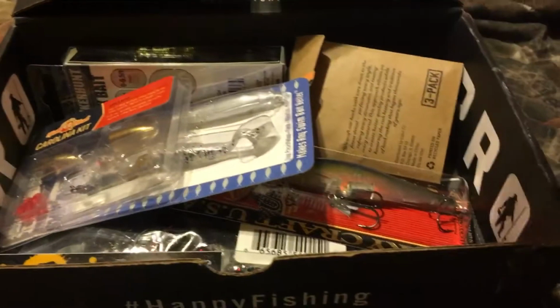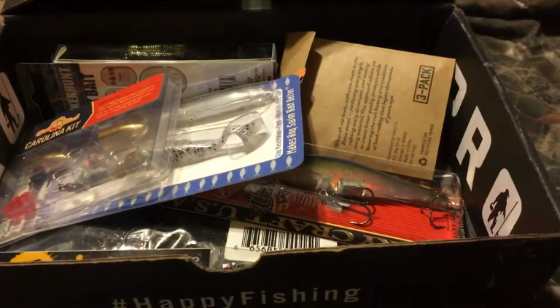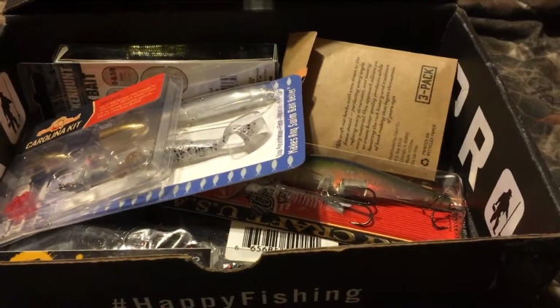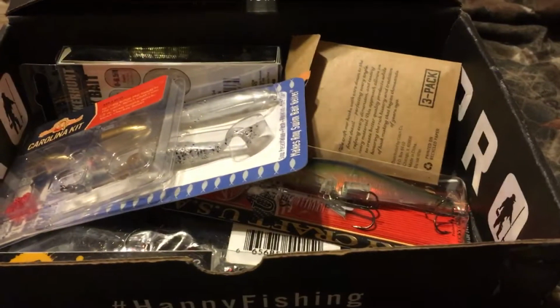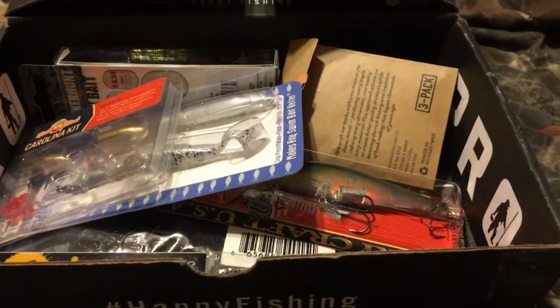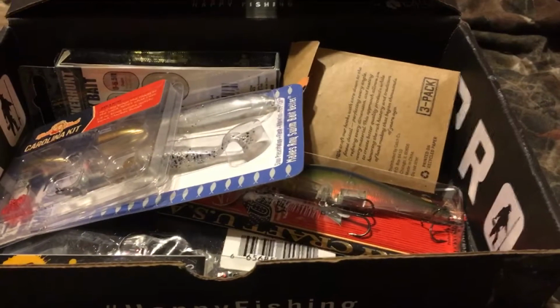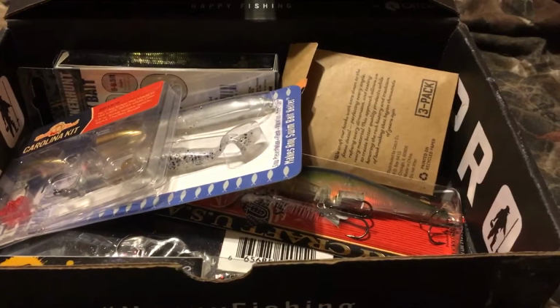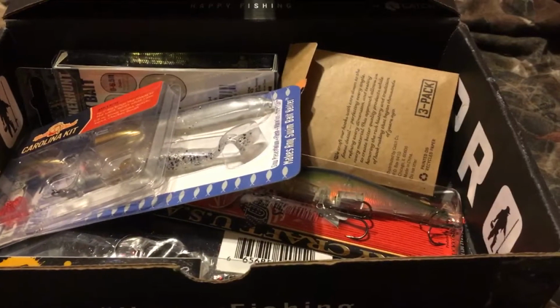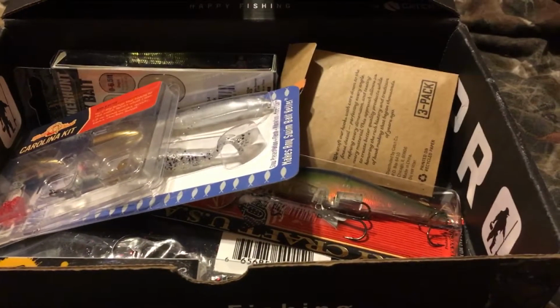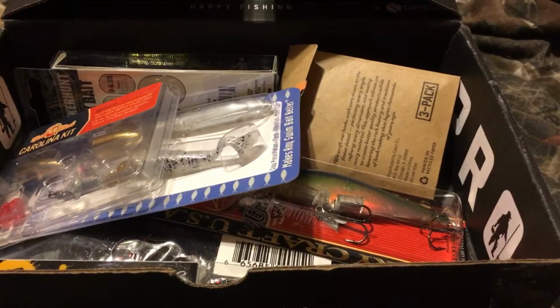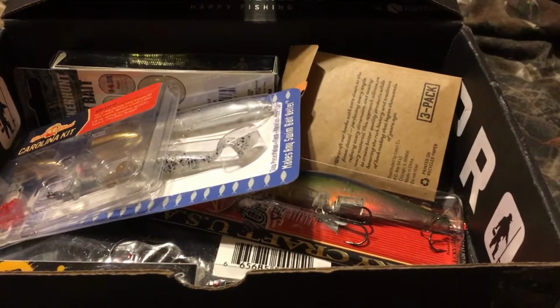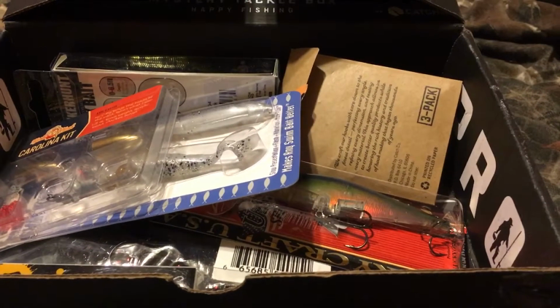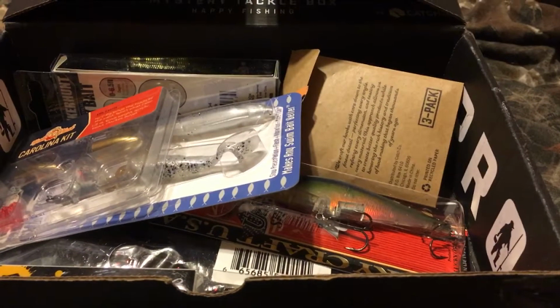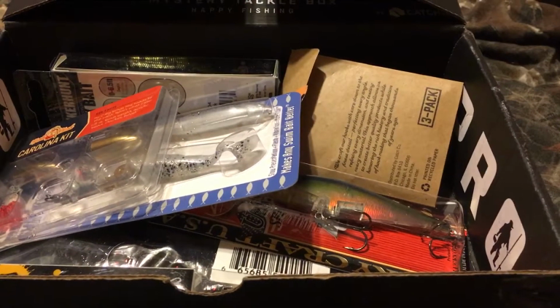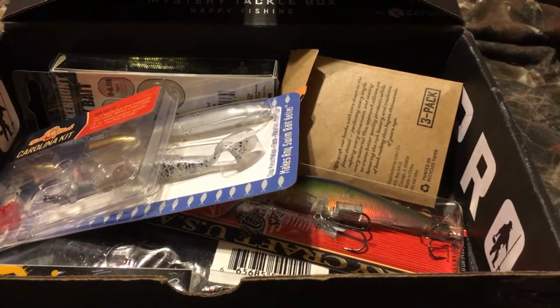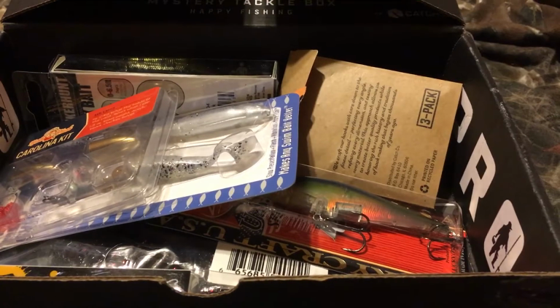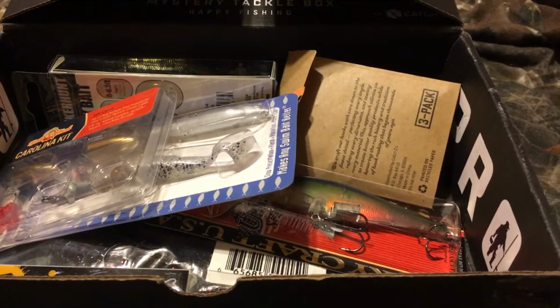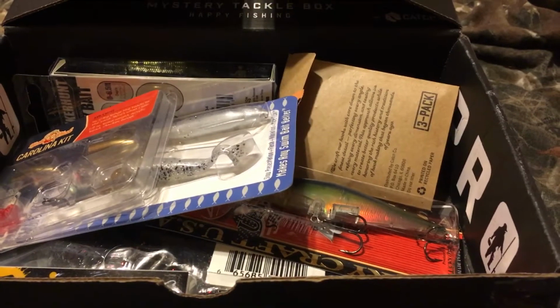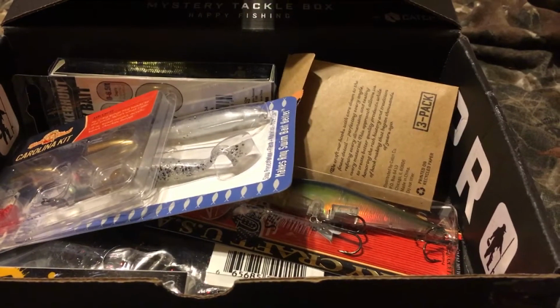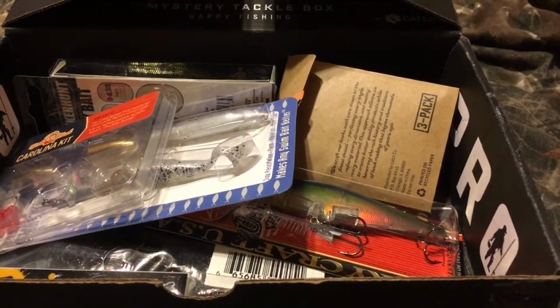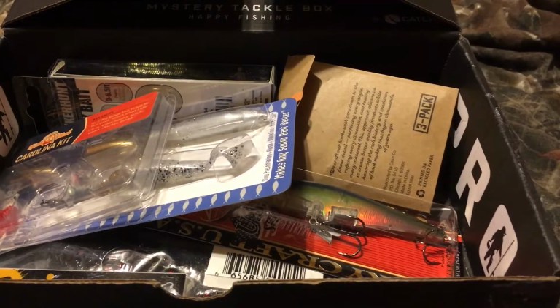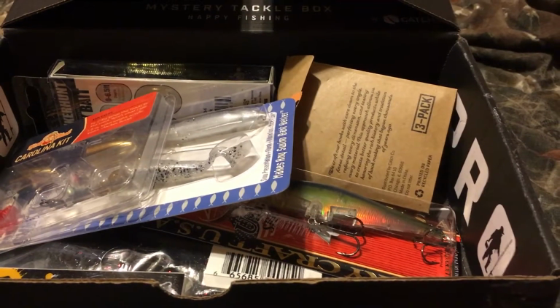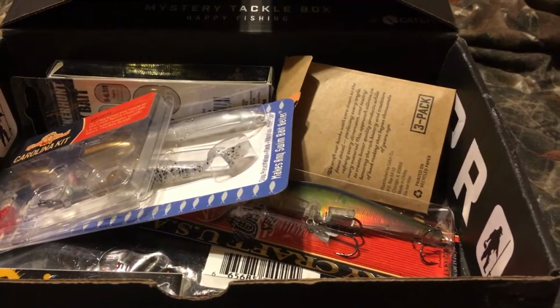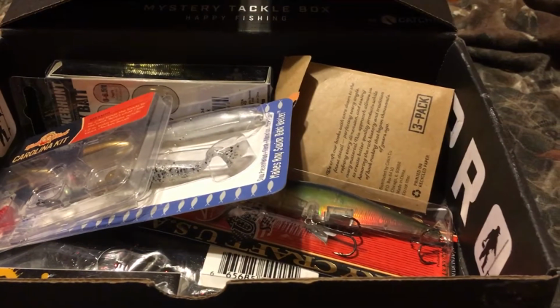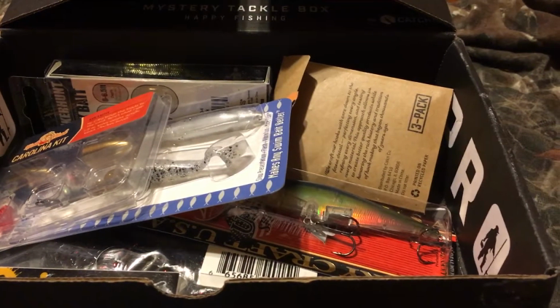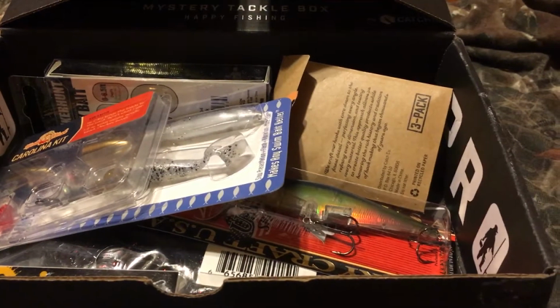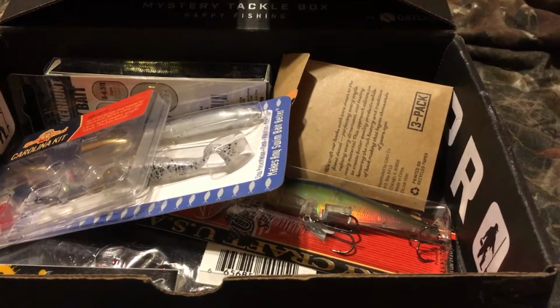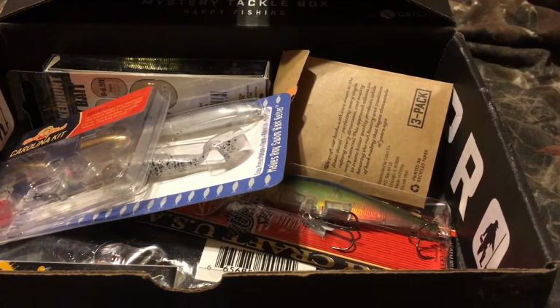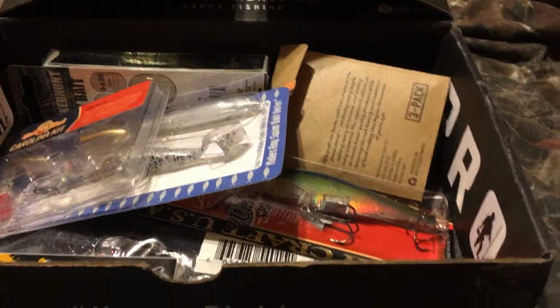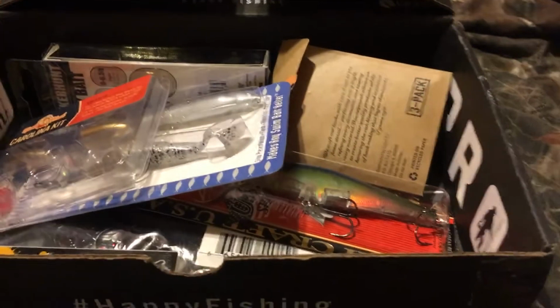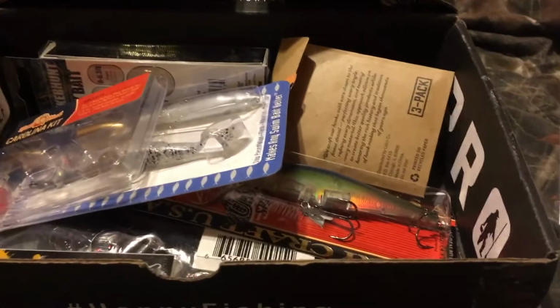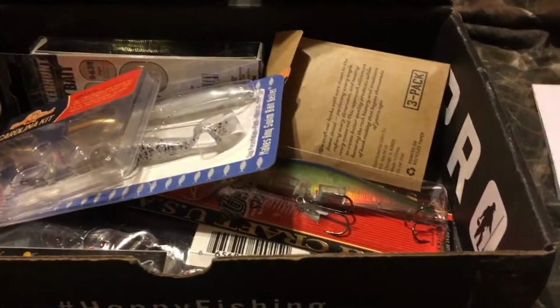First we have the Carl Stache Carolina rig kit that goes for $3.